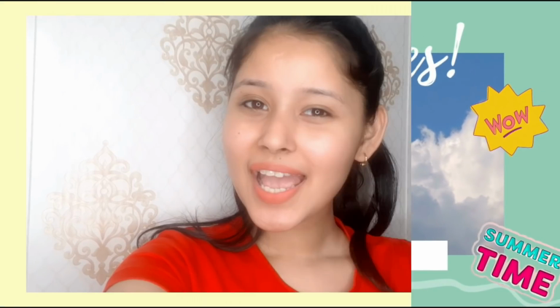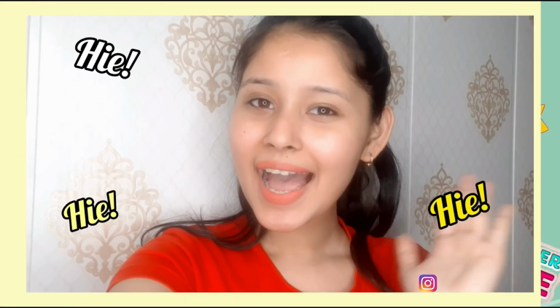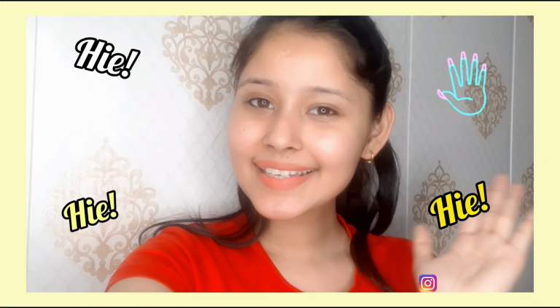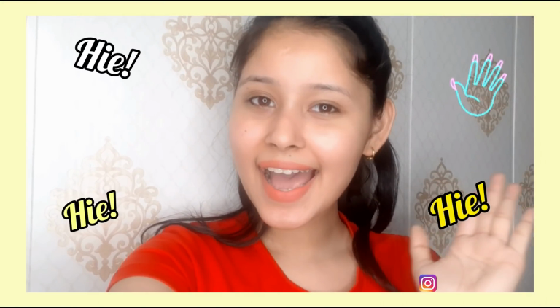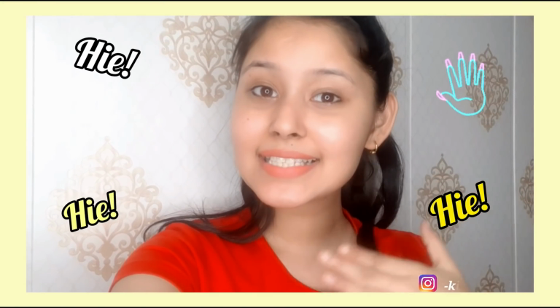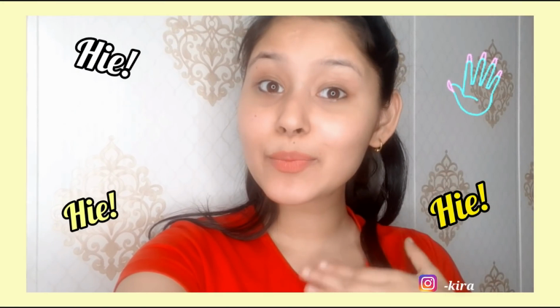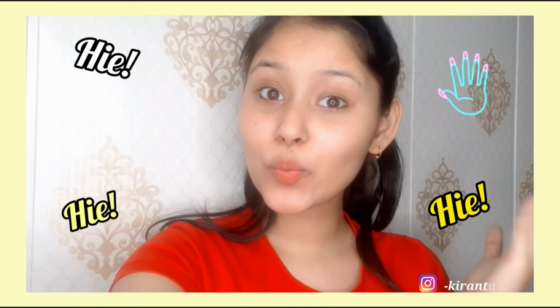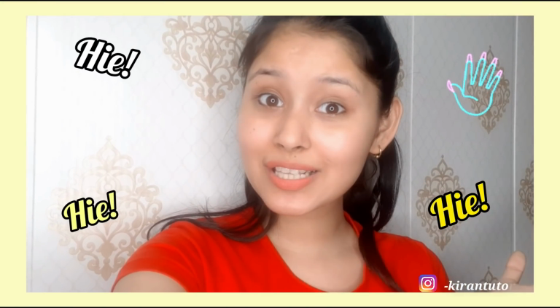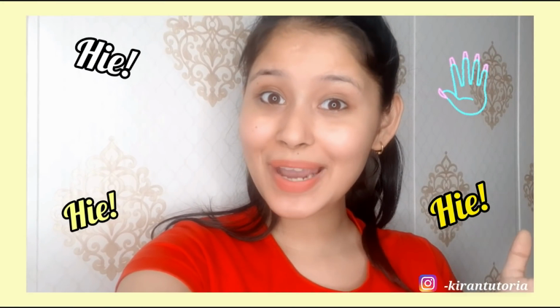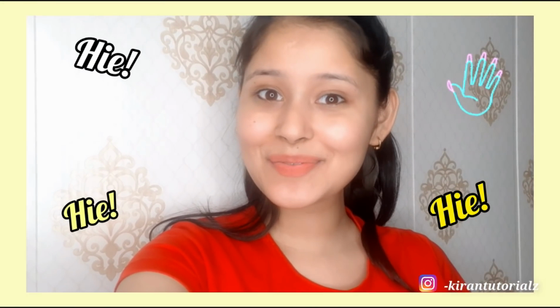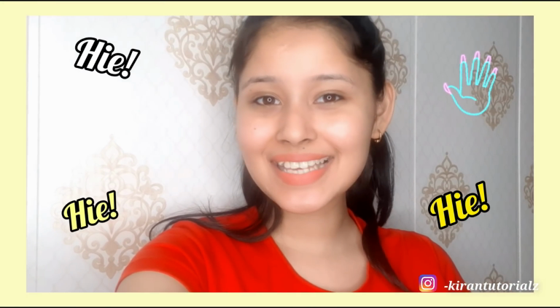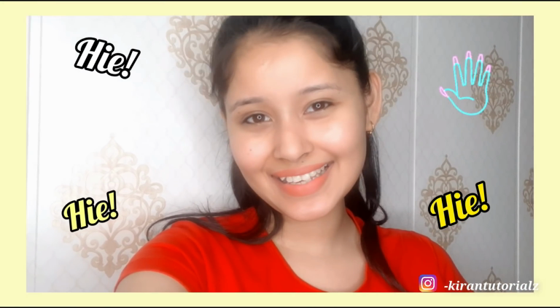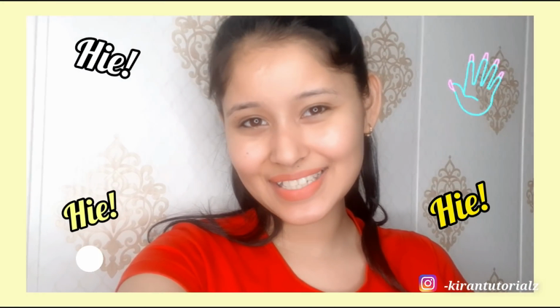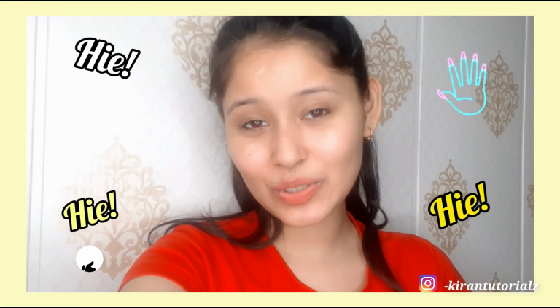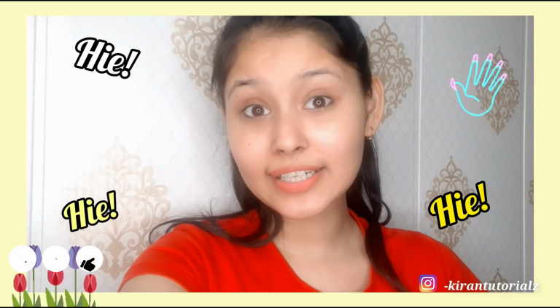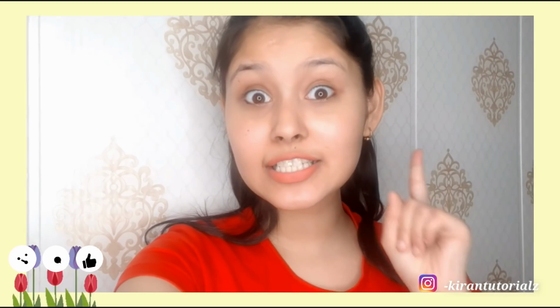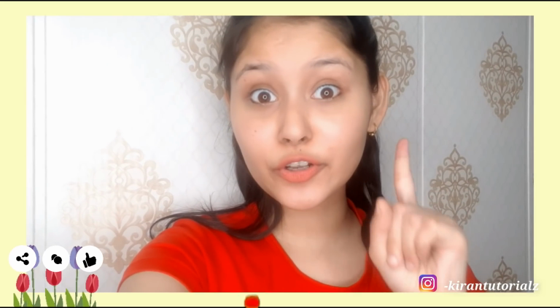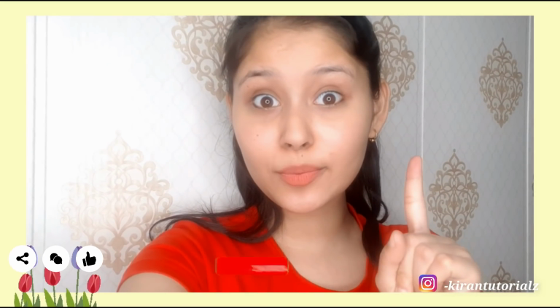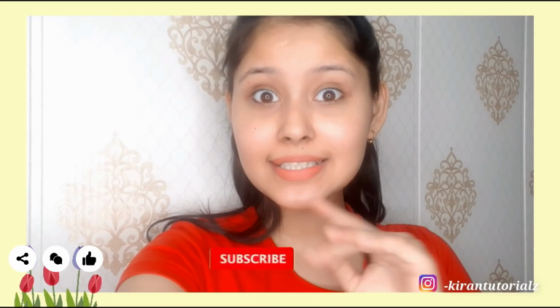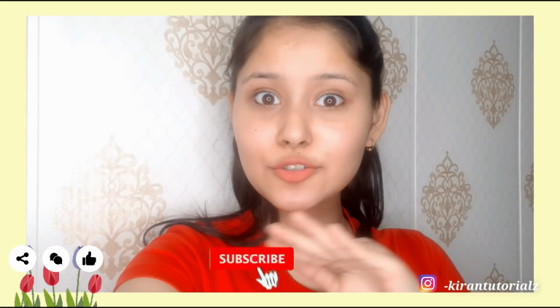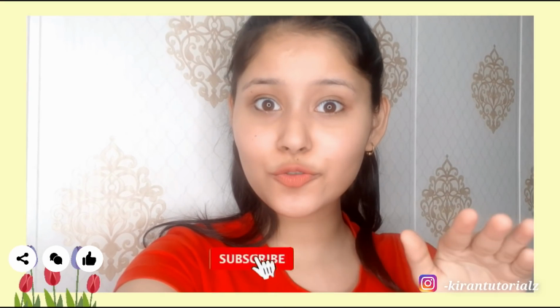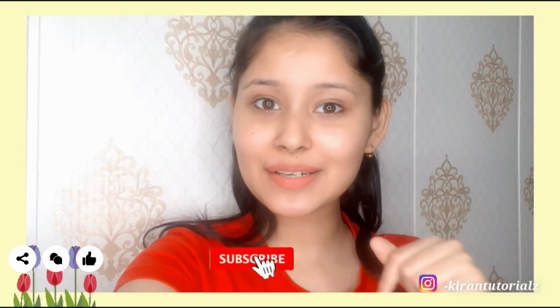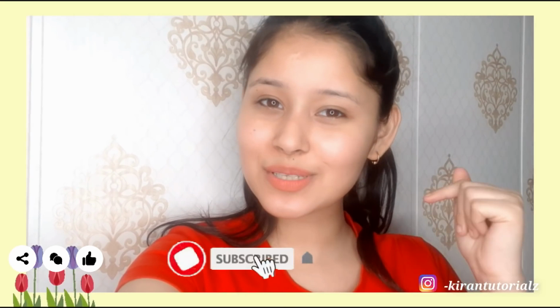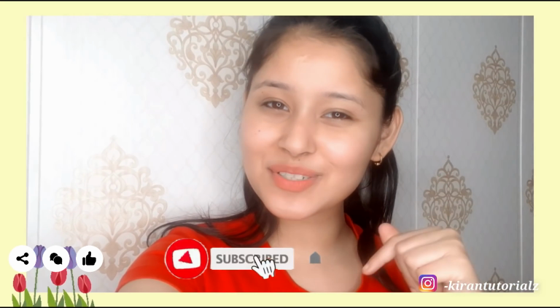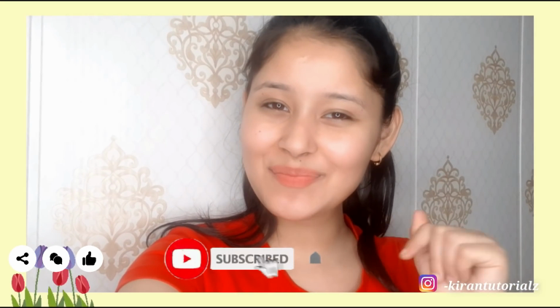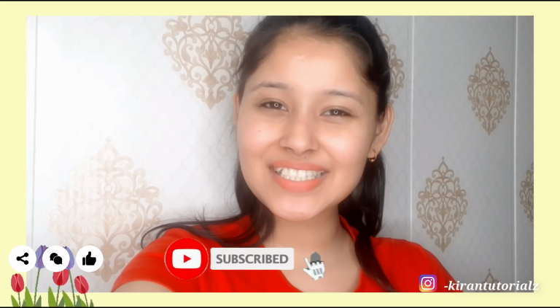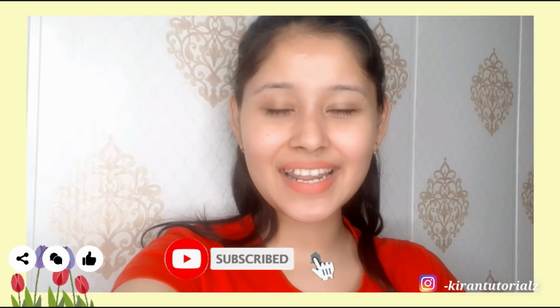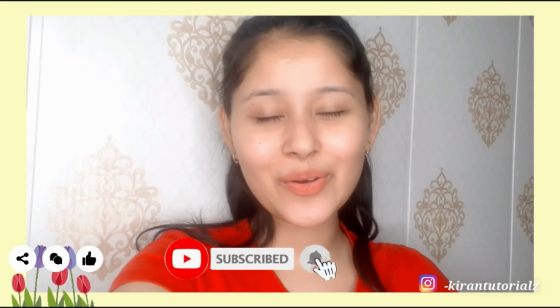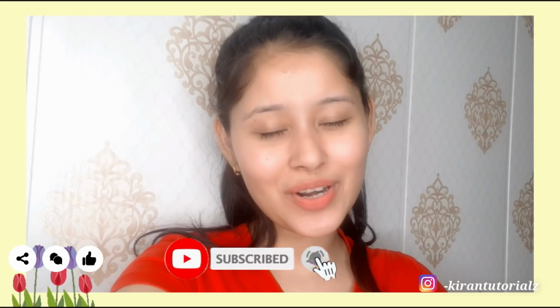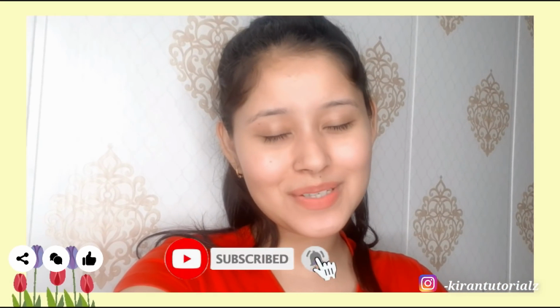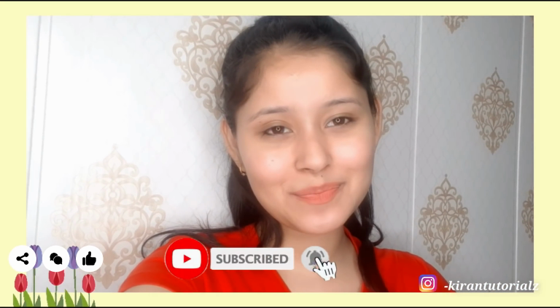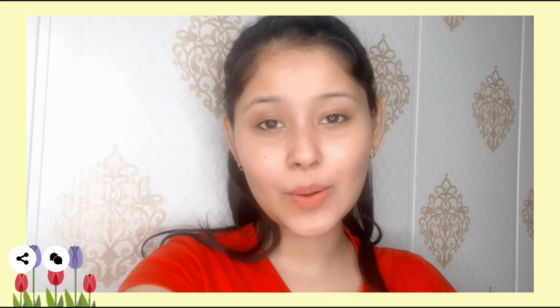Hi guys, I am Karun. Welcome back to my channel Karan Tutorials. If you like my channel, don't forget to subscribe using the button below.